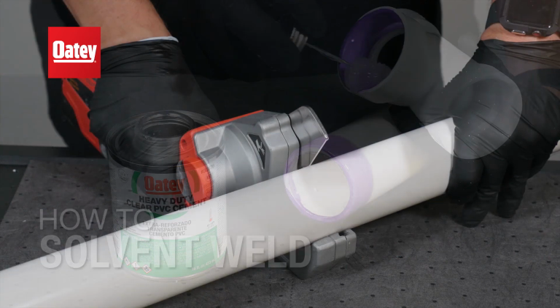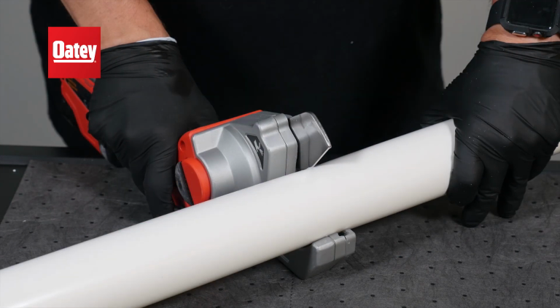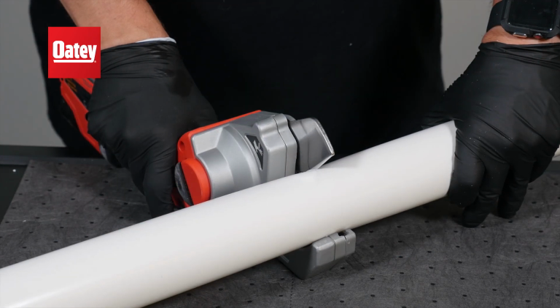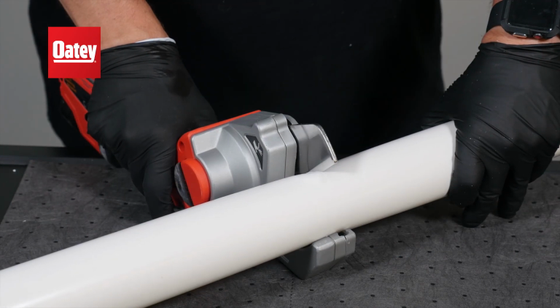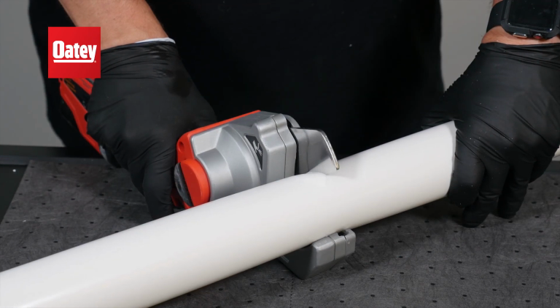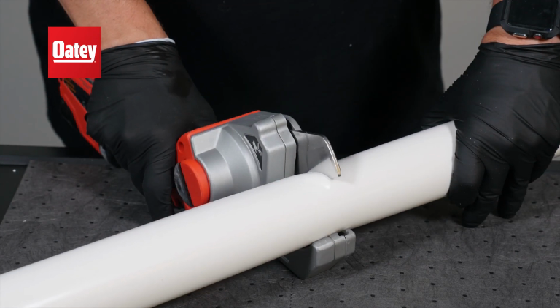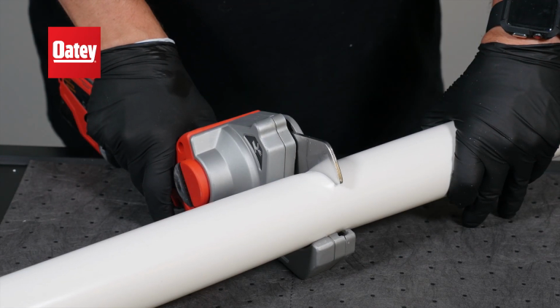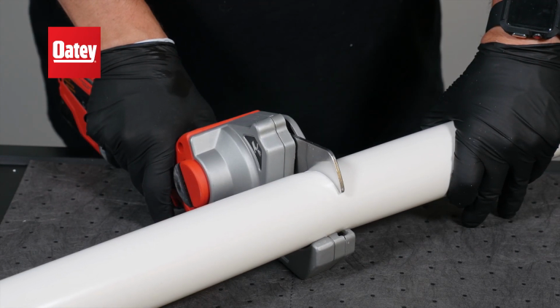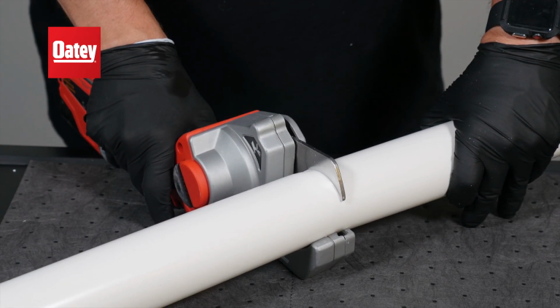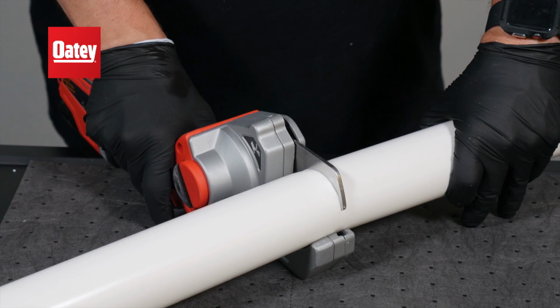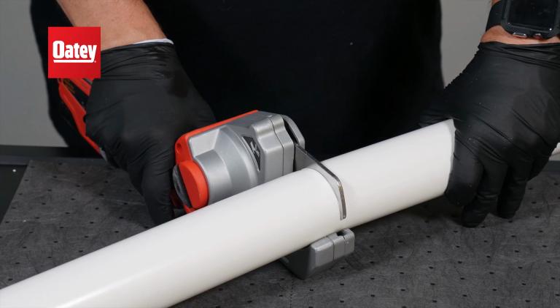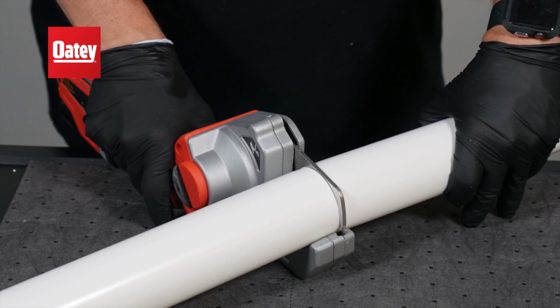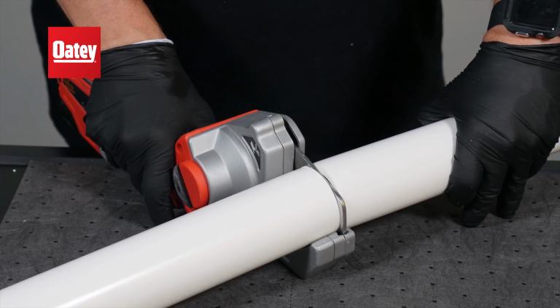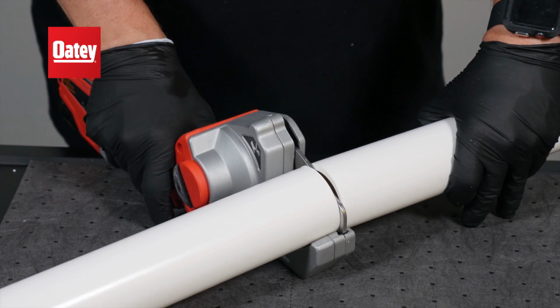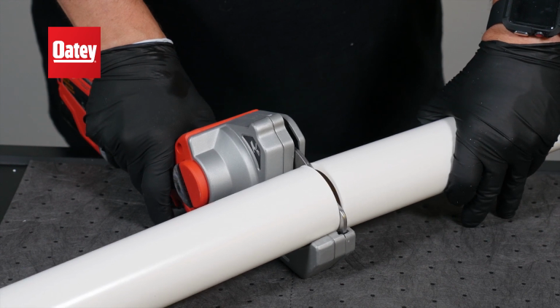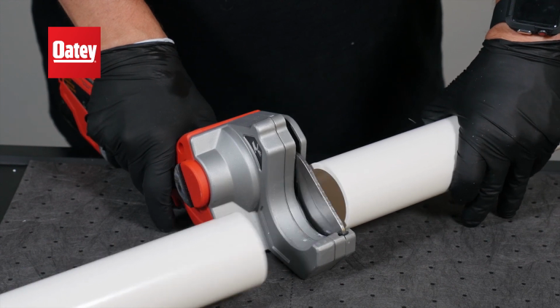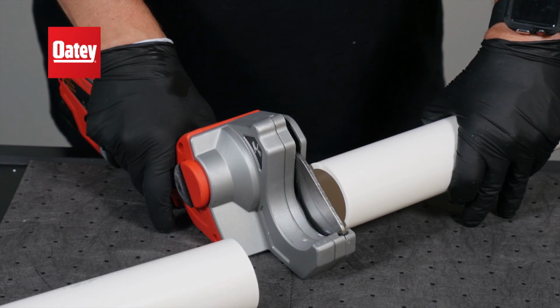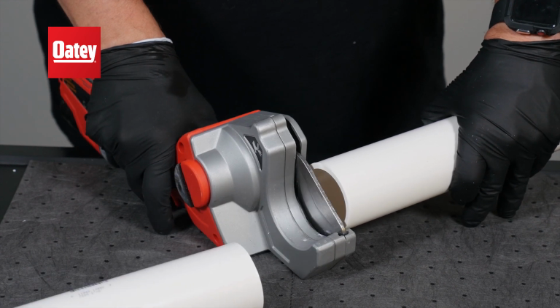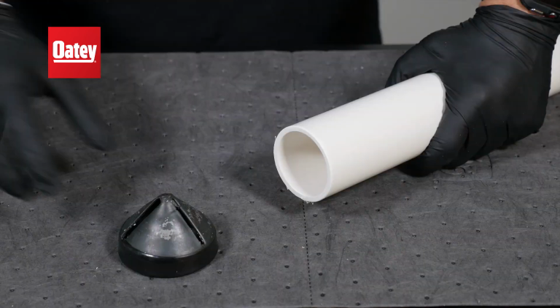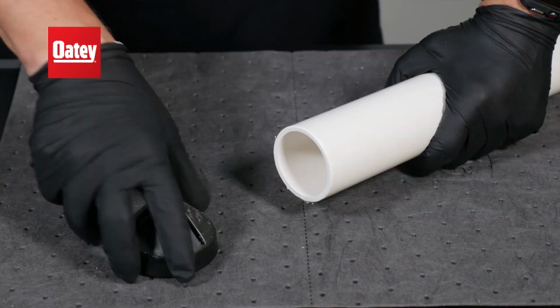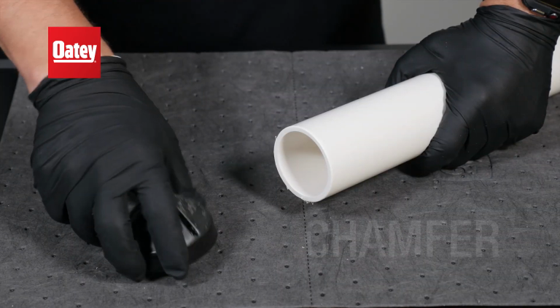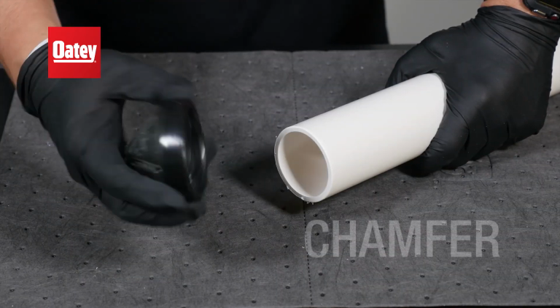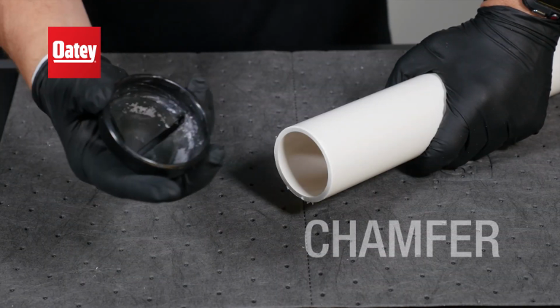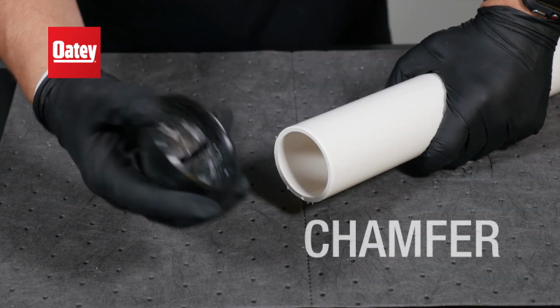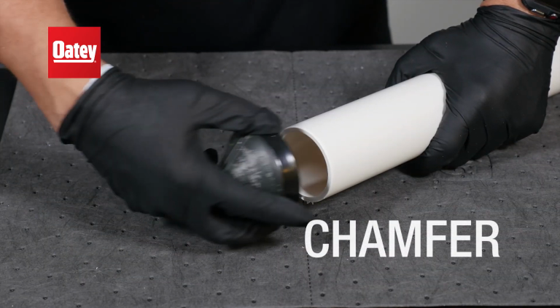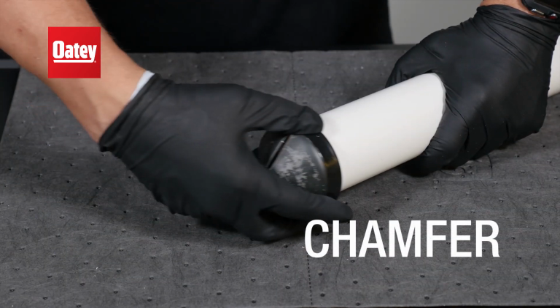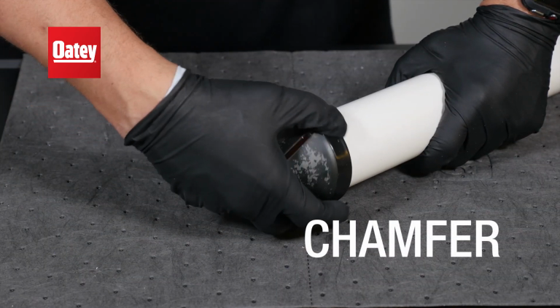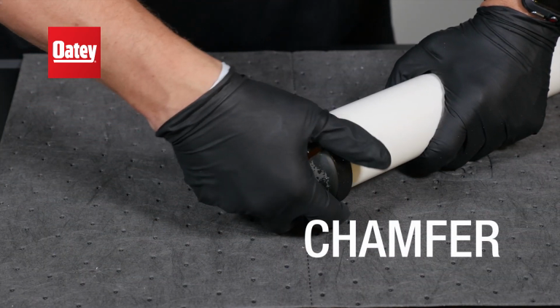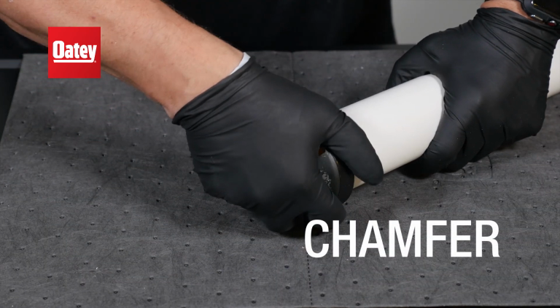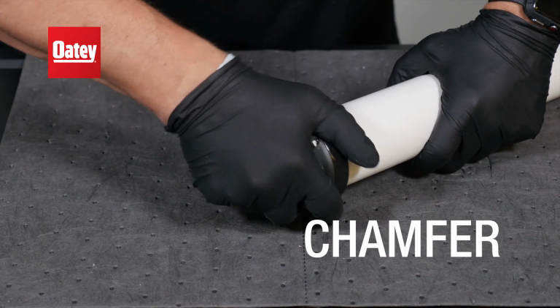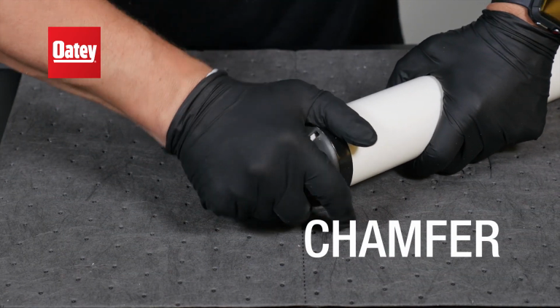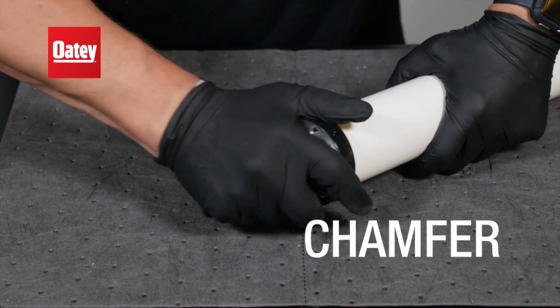Before you begin, the pipe must be cut square, chamfered, deburred, and free of any dirt.